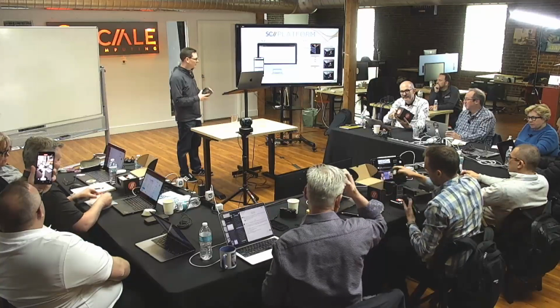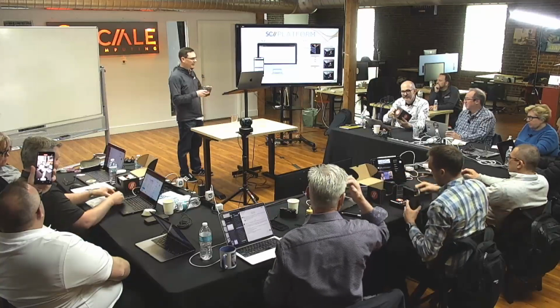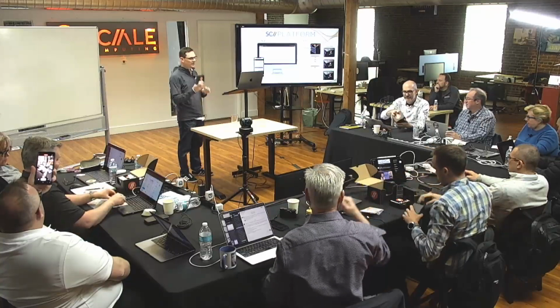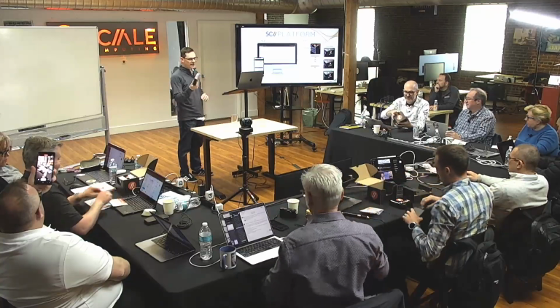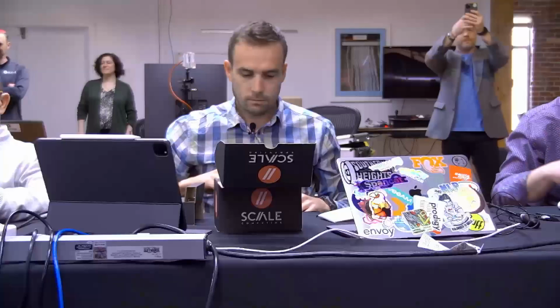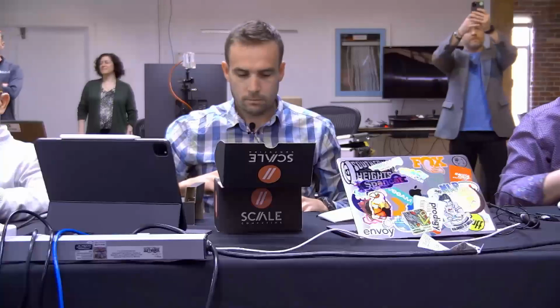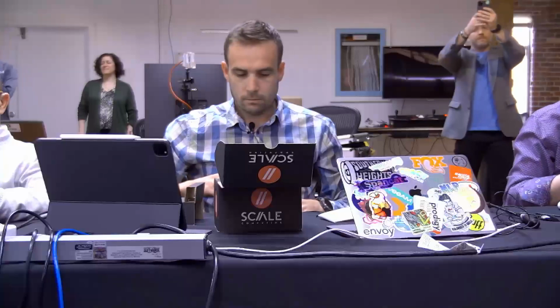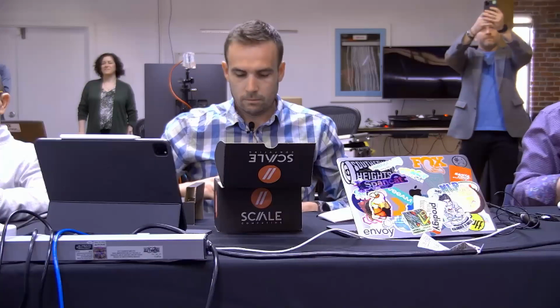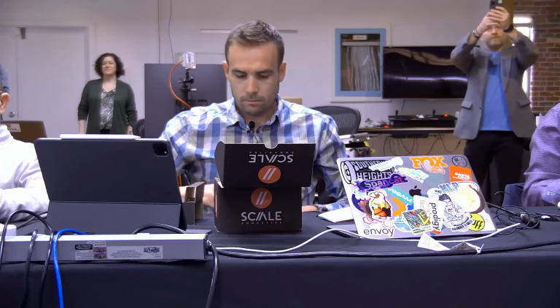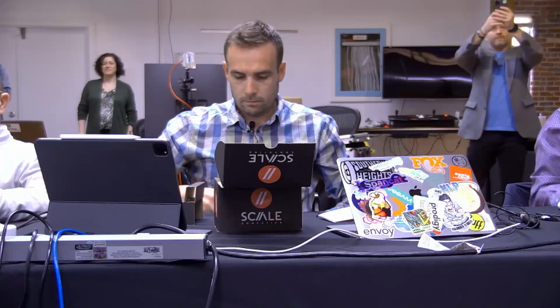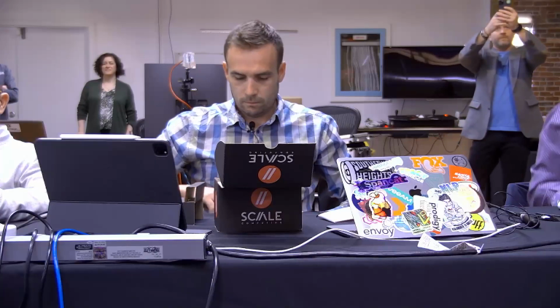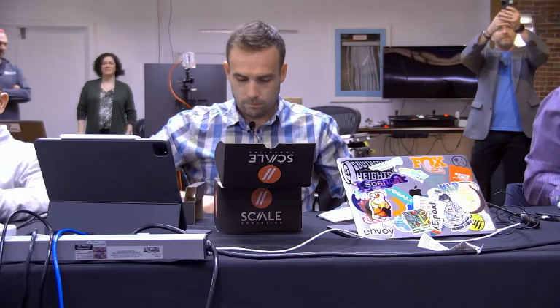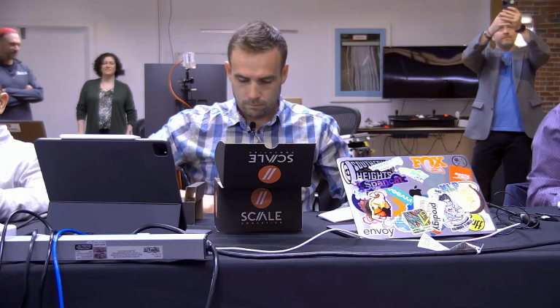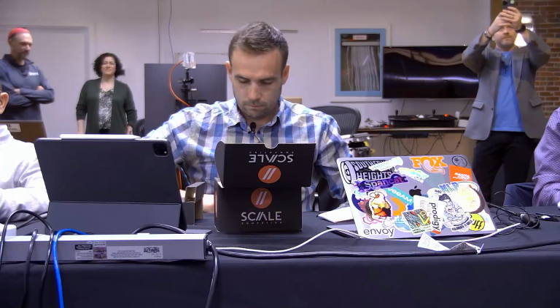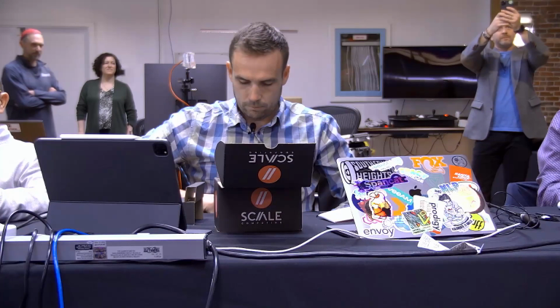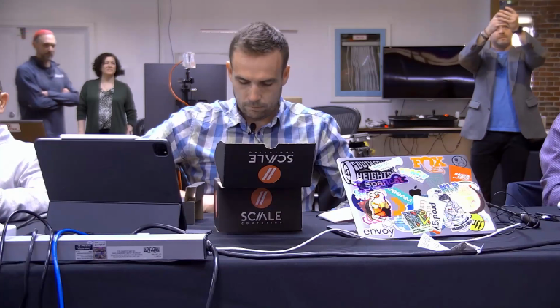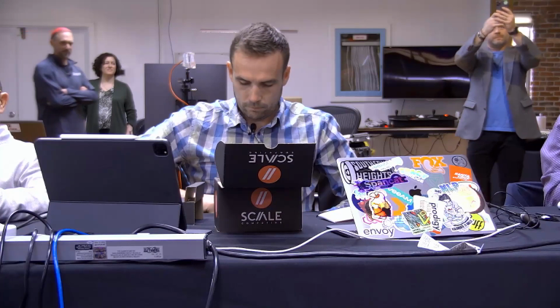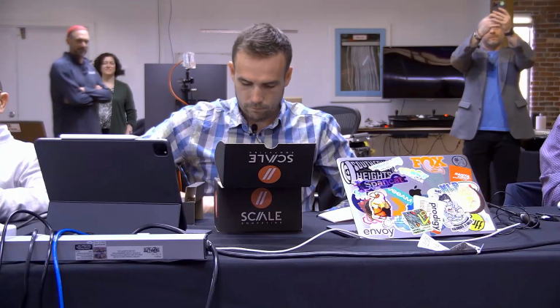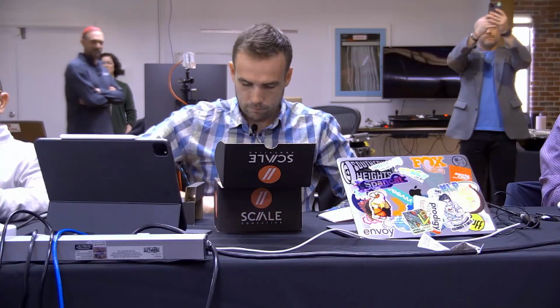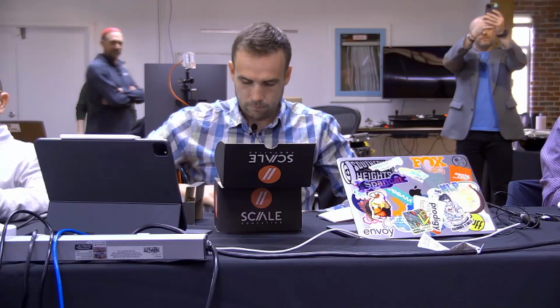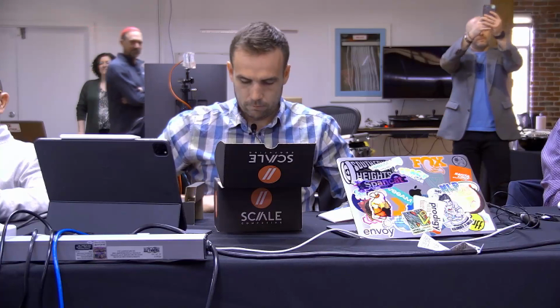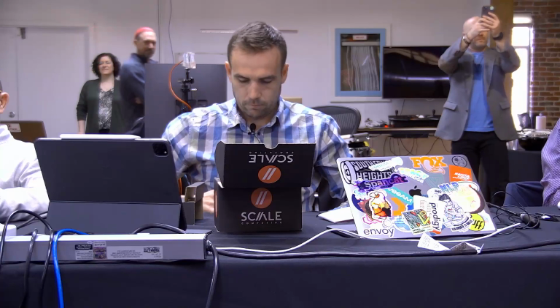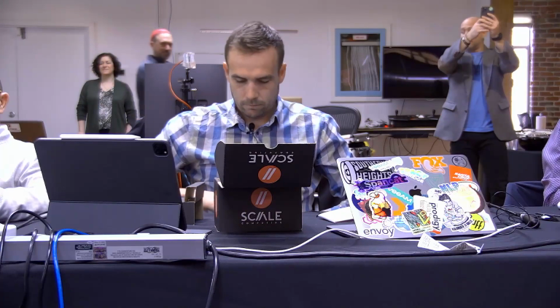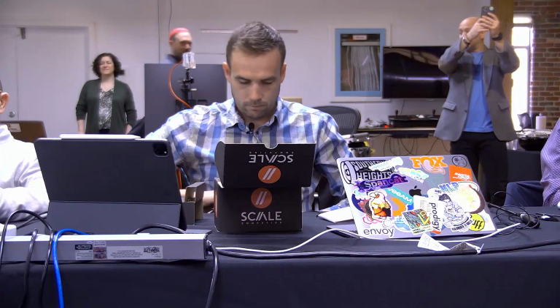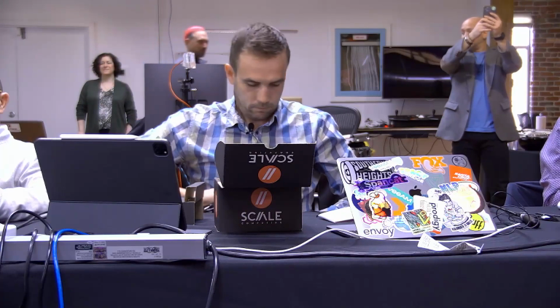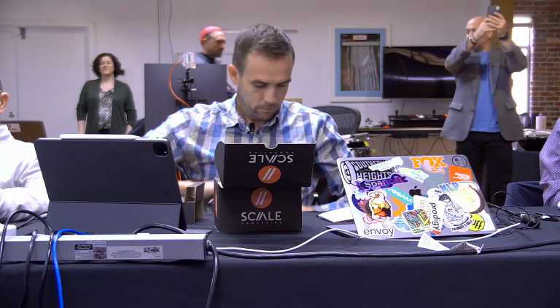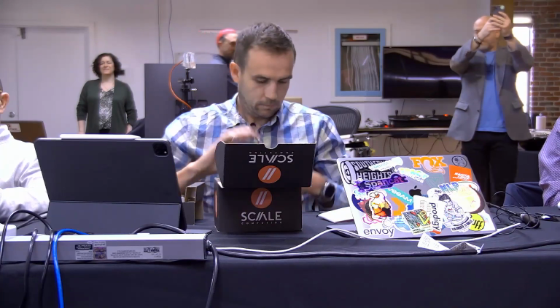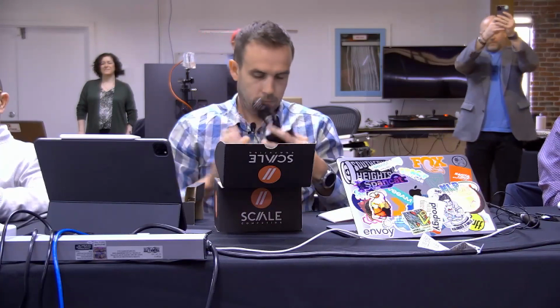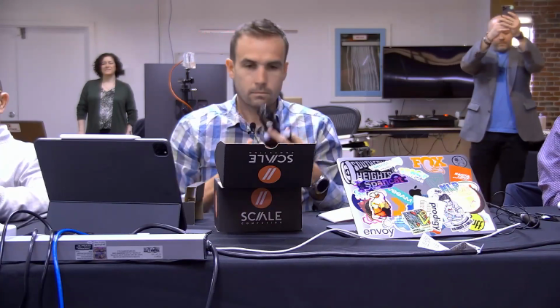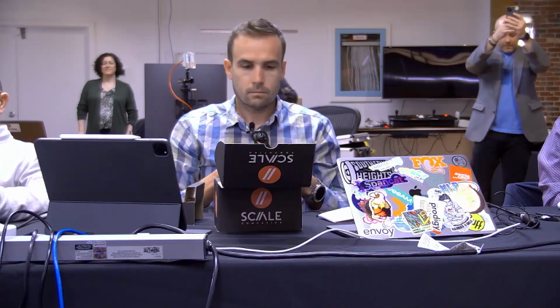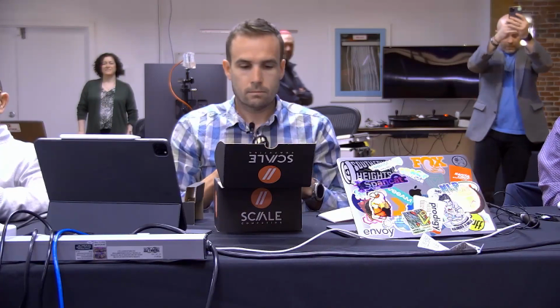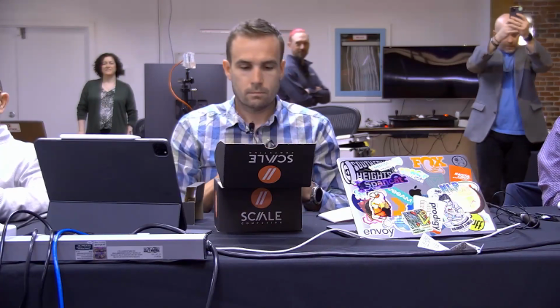Later today, what you're actually going to see is a demonstration of how the system heals itself with this physical node, so I'll put this over here.